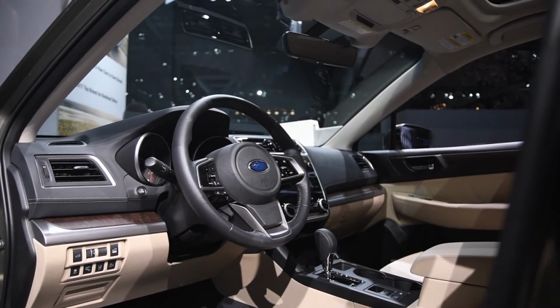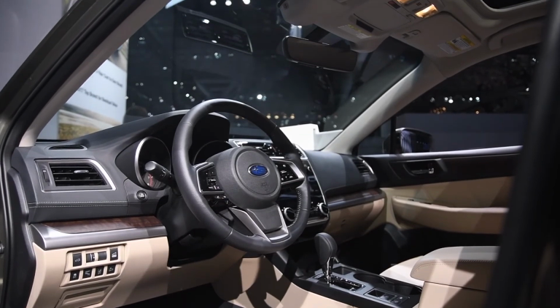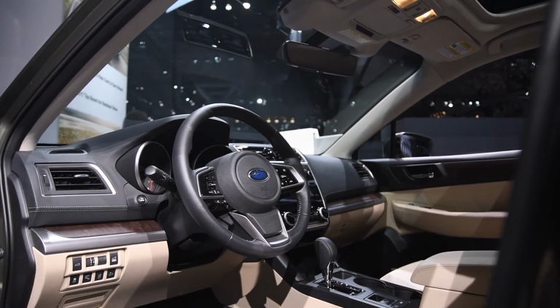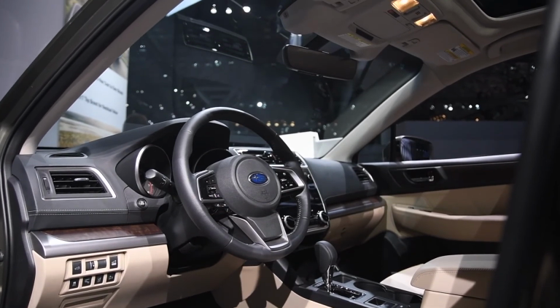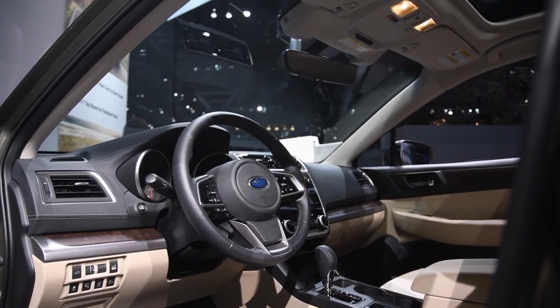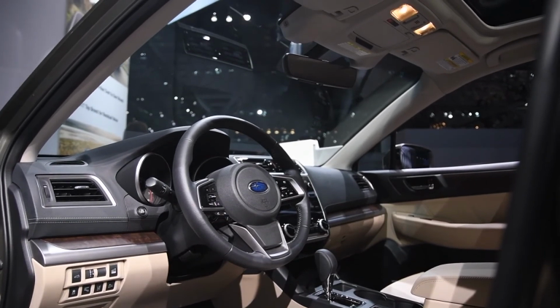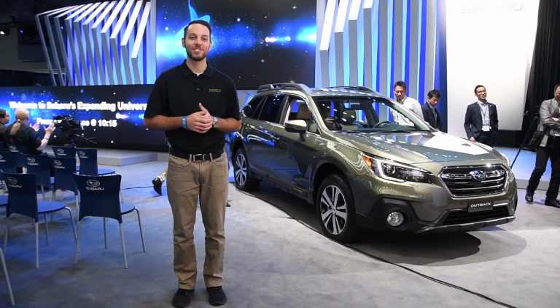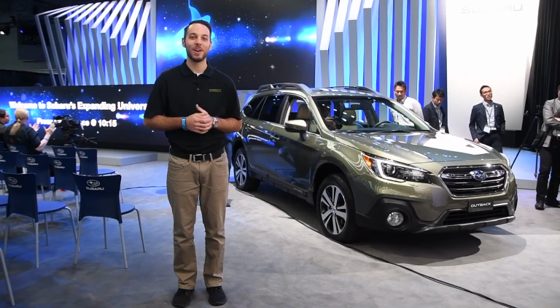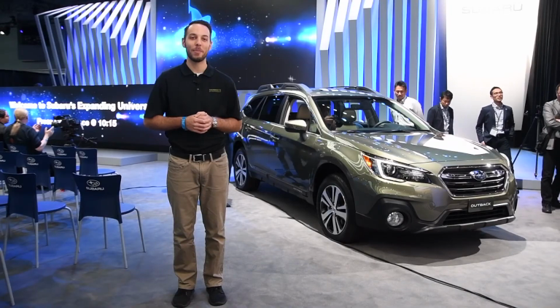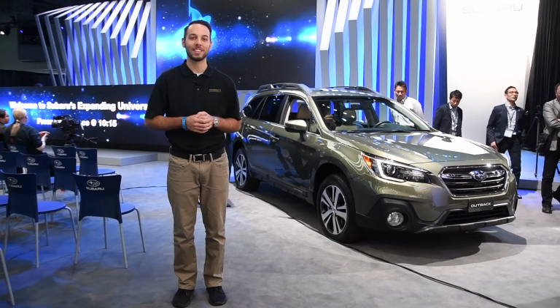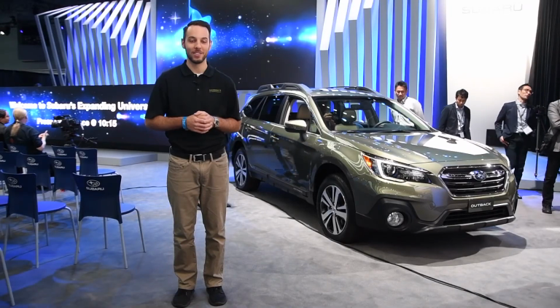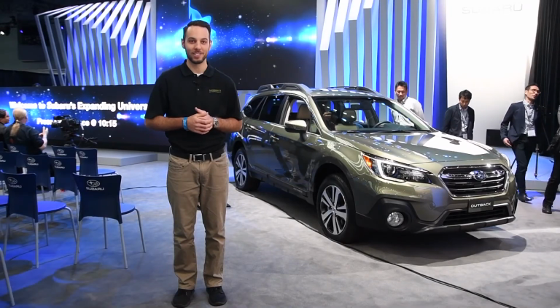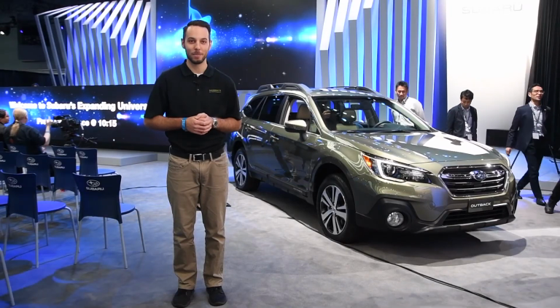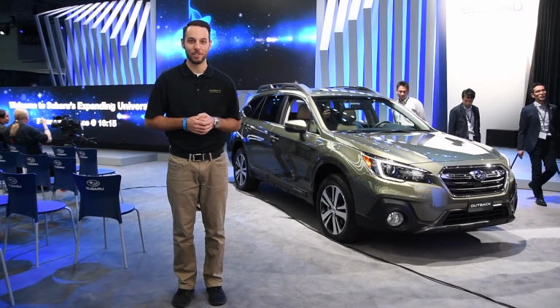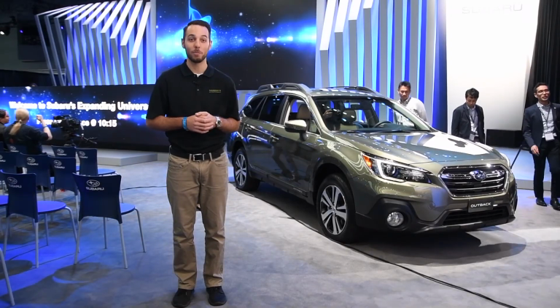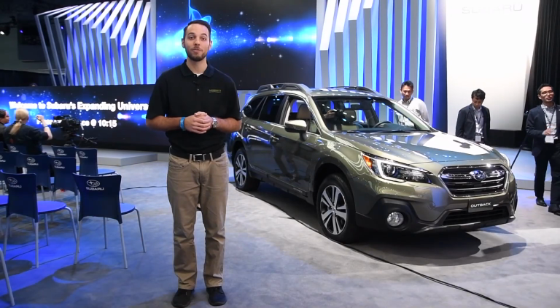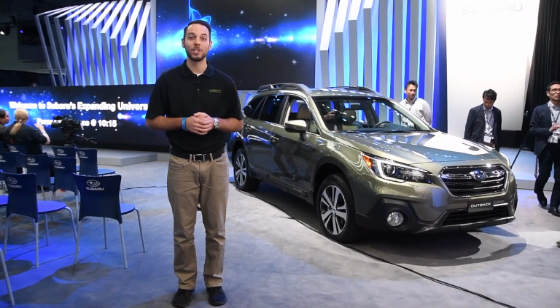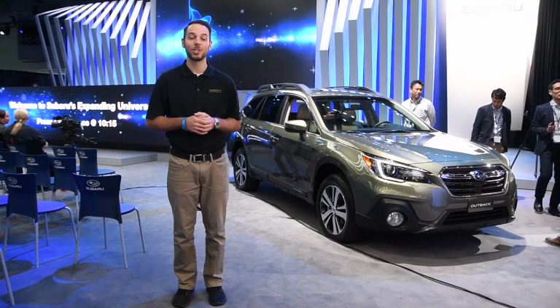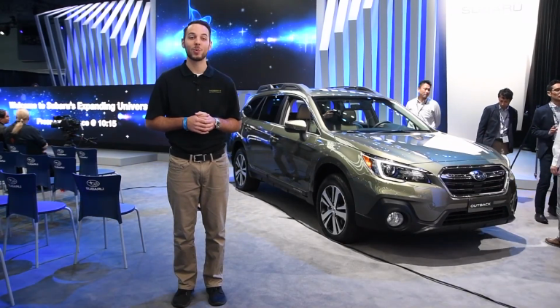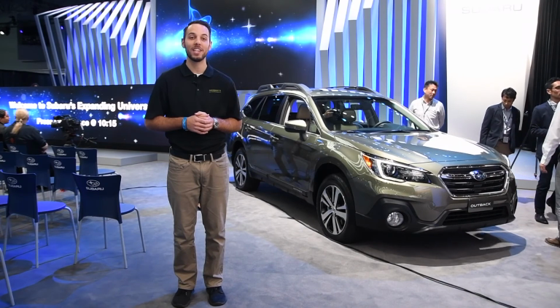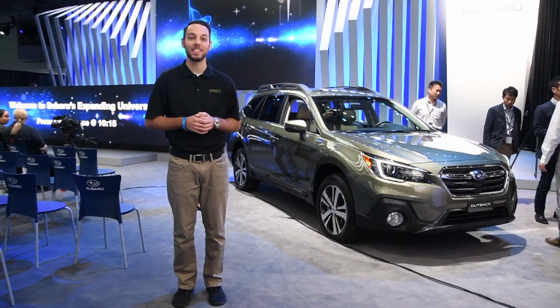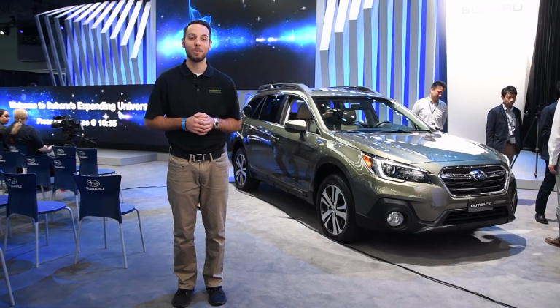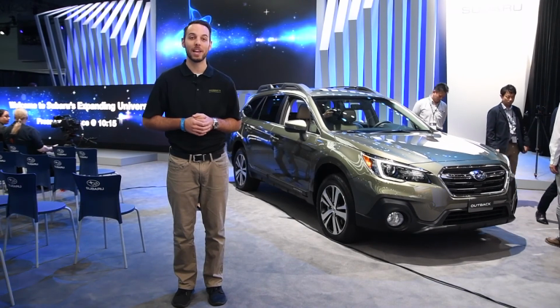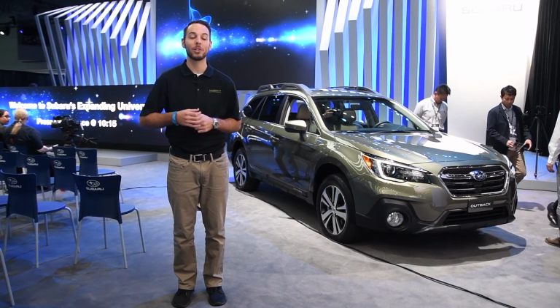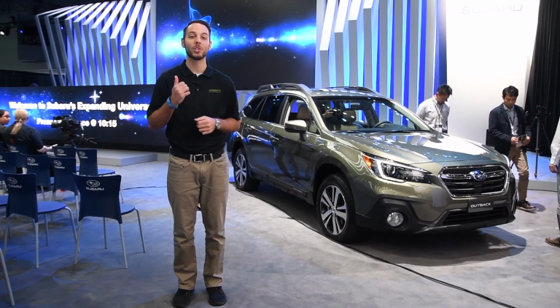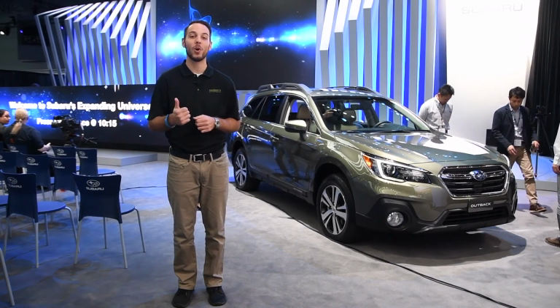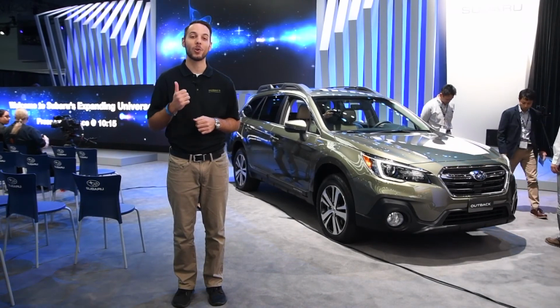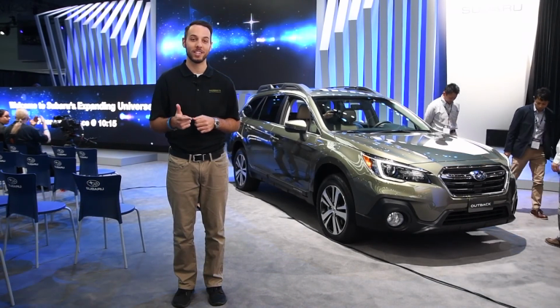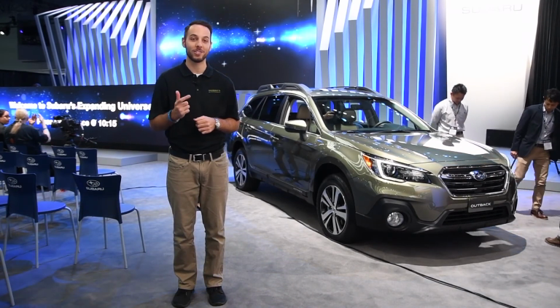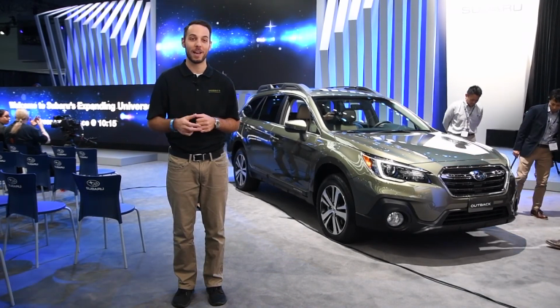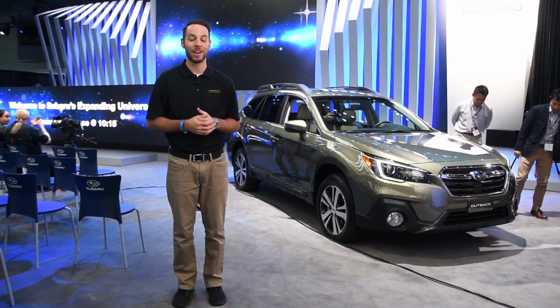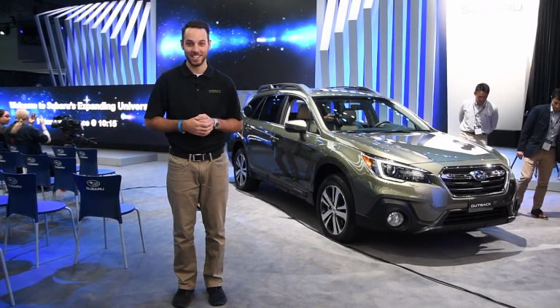We can't wait to get behind the wheel of this new Outback later this summer. For more information on the 2018 Outback, make sure to call, click, or stop by today.